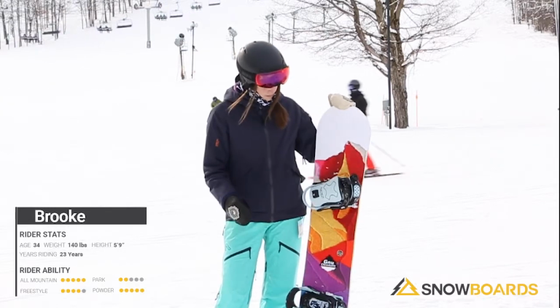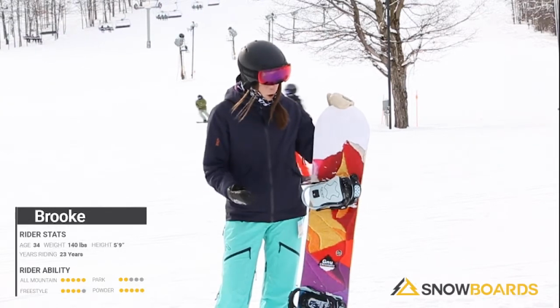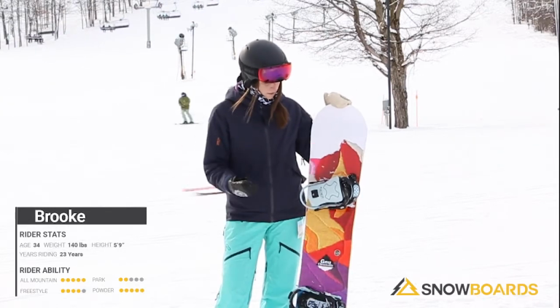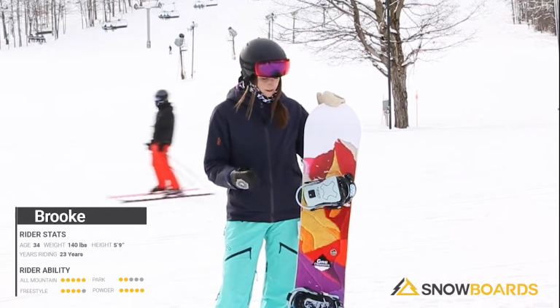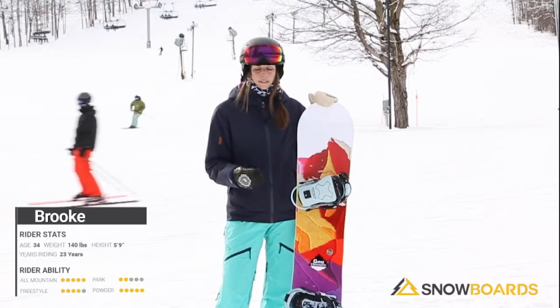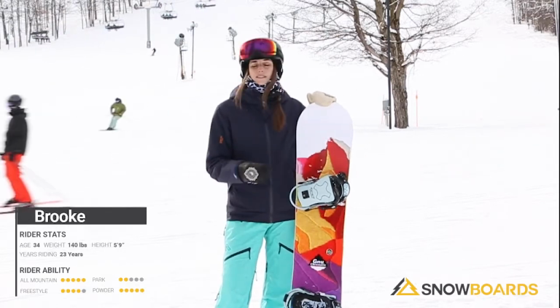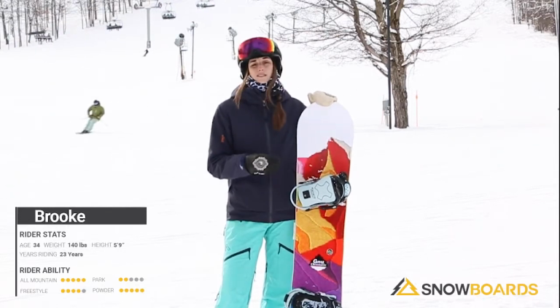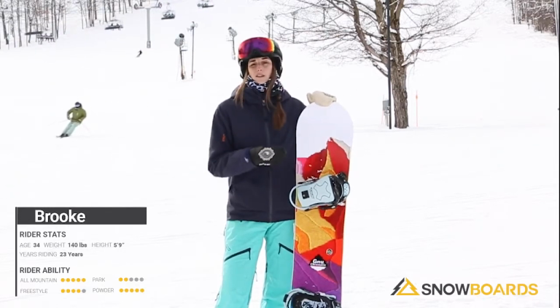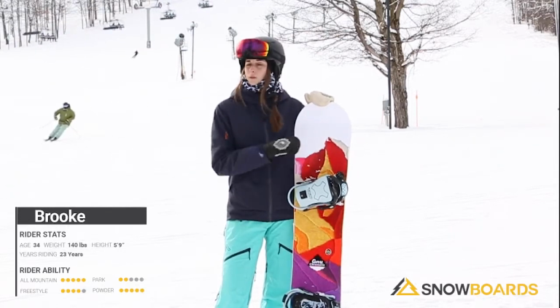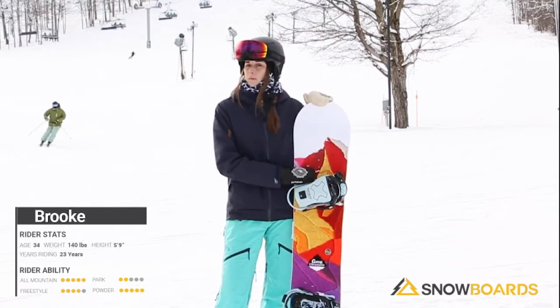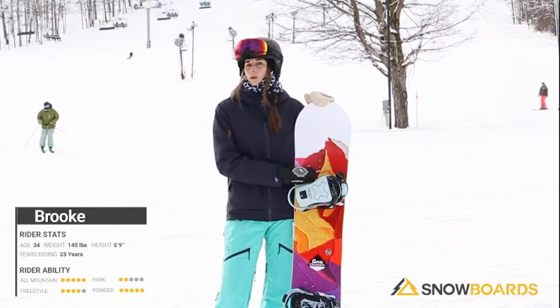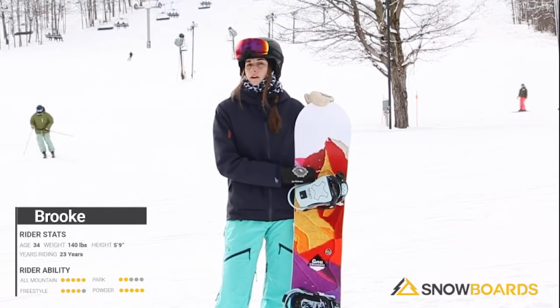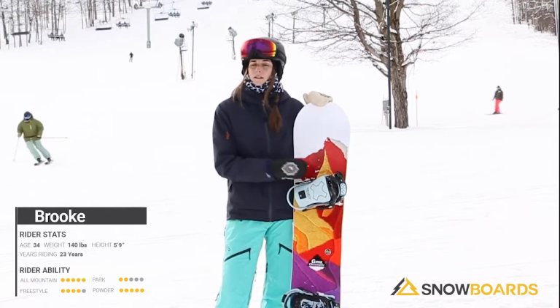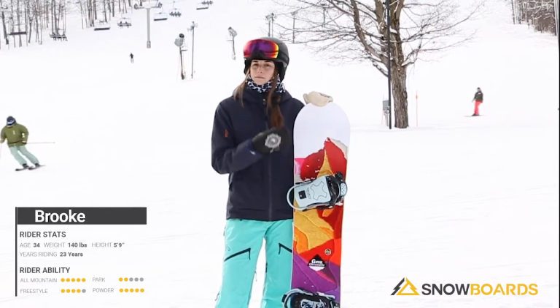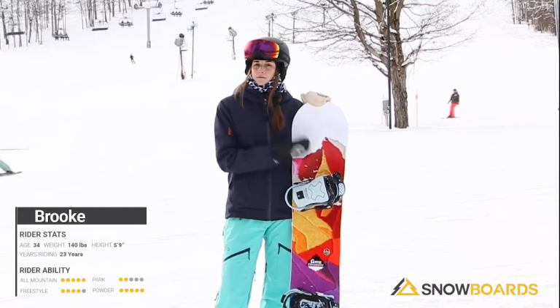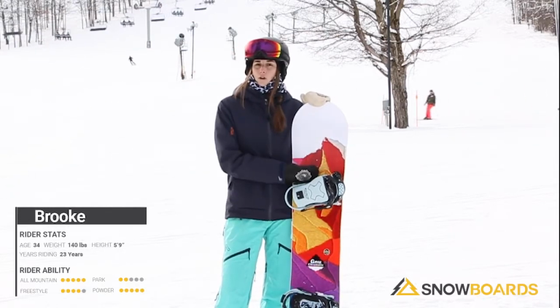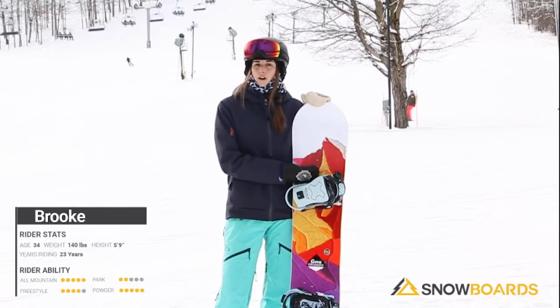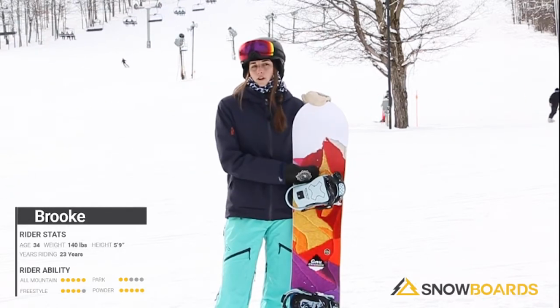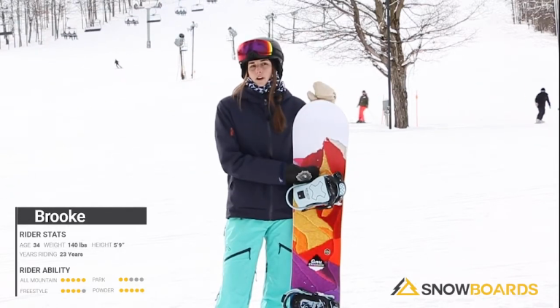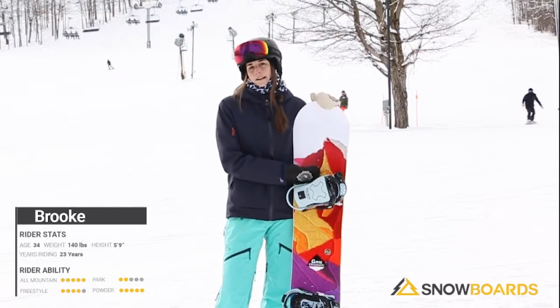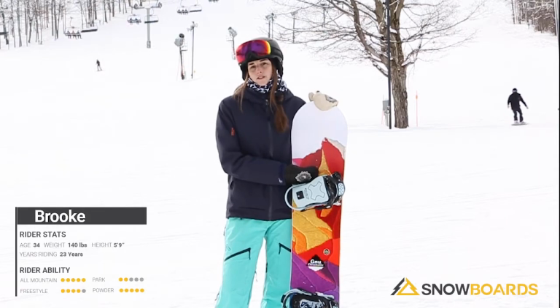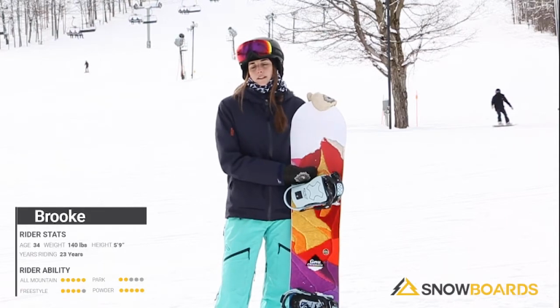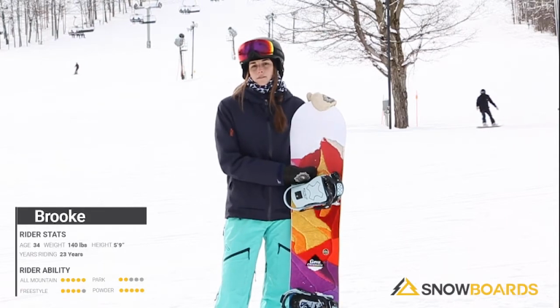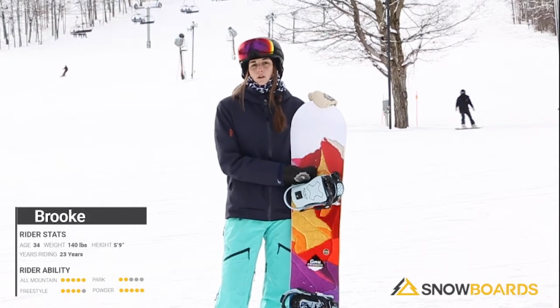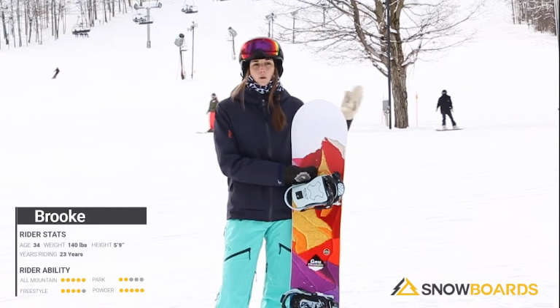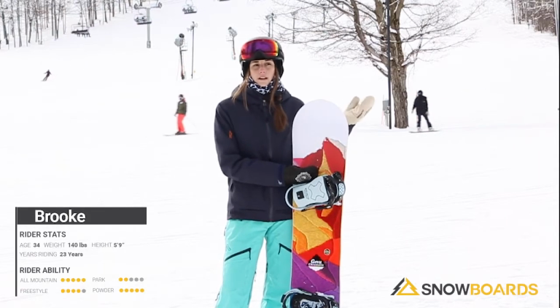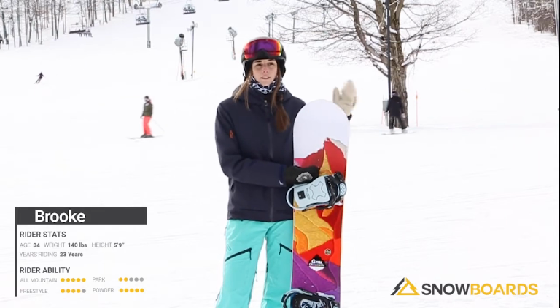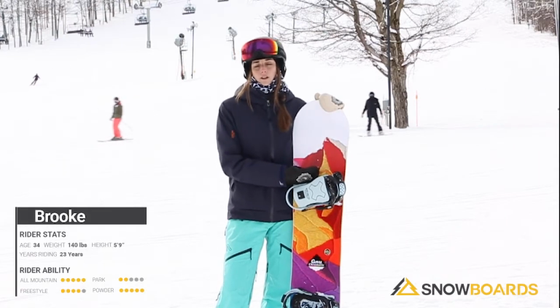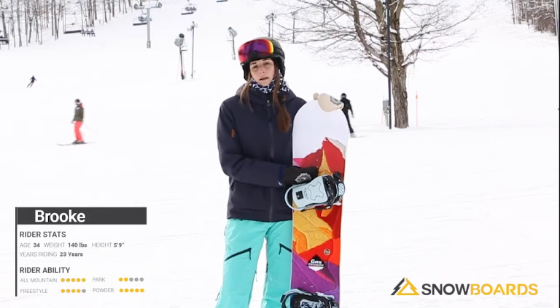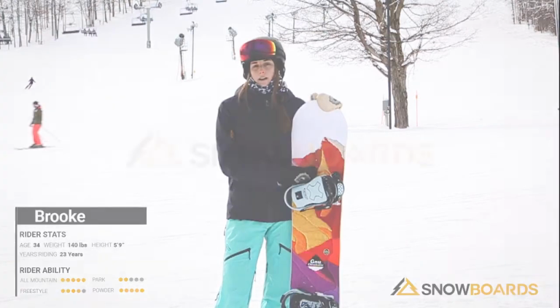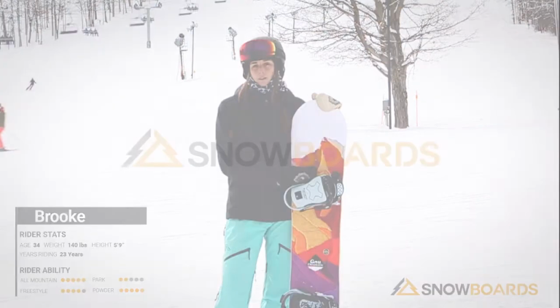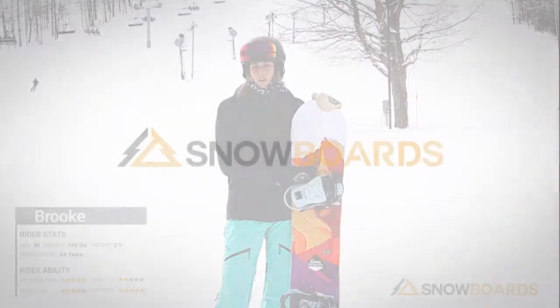All around, I think this is a great board for your entry level or even your mid-level rider.